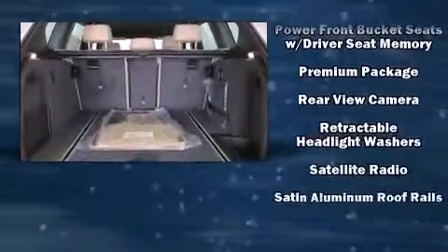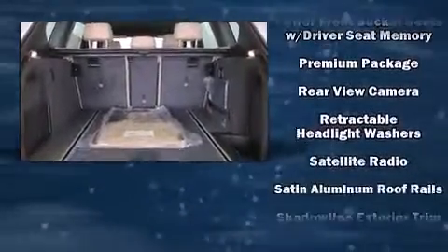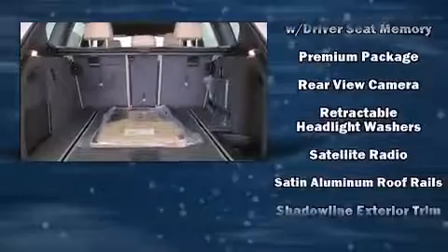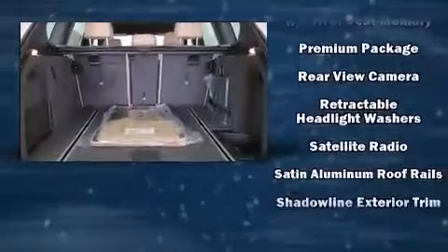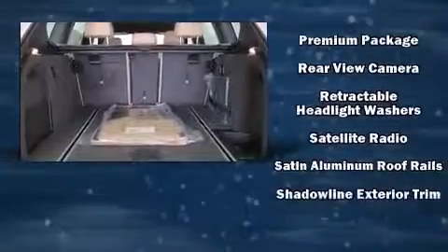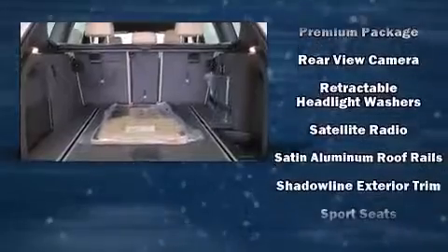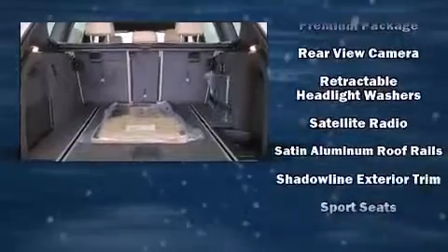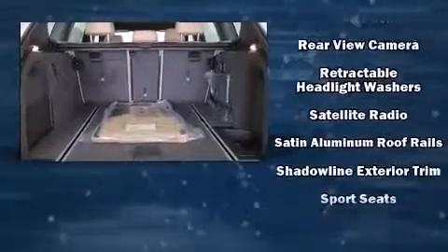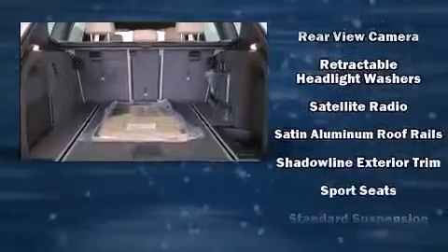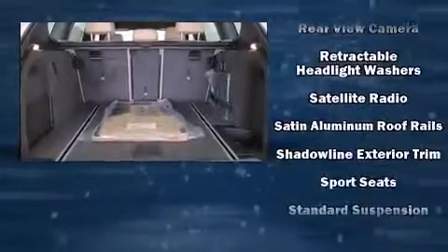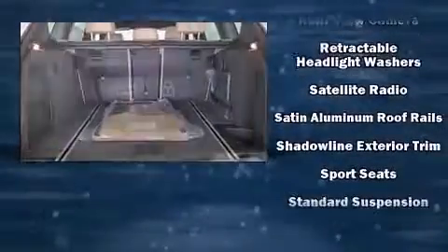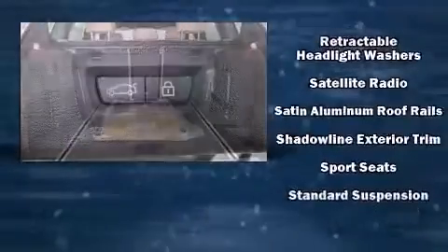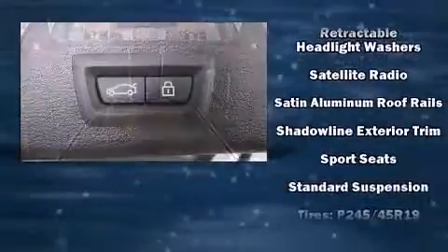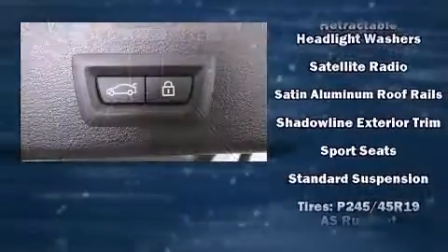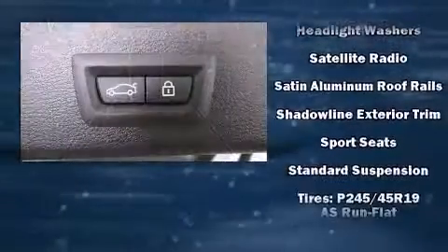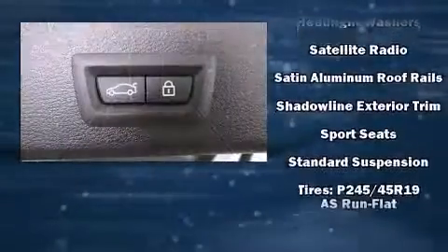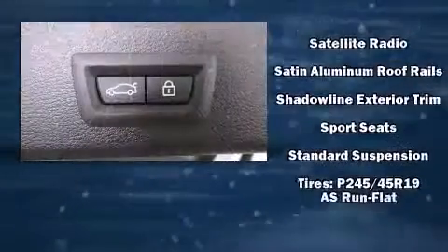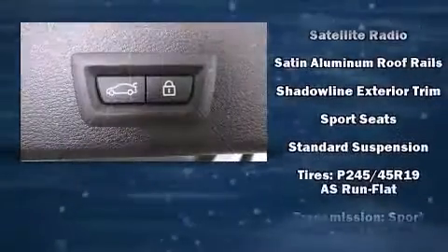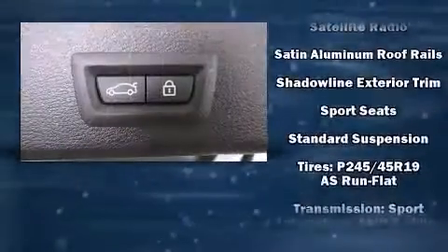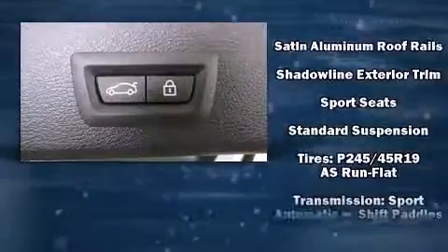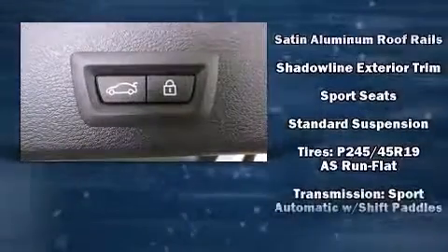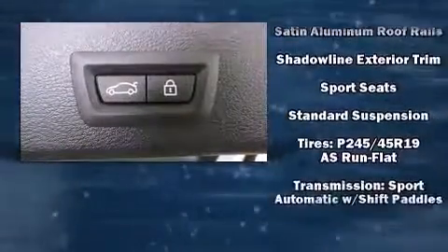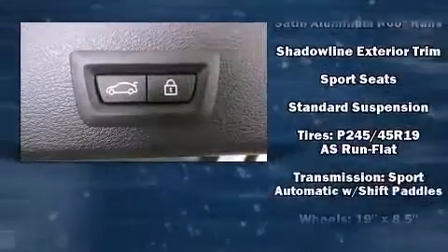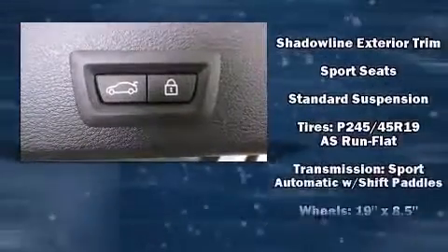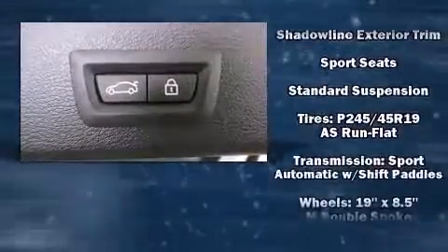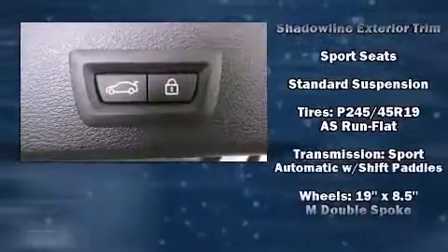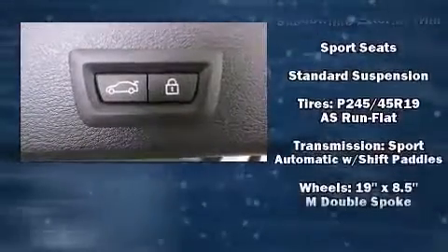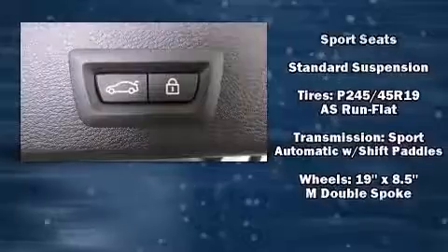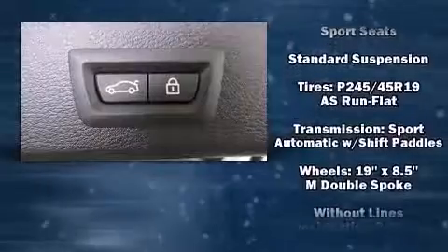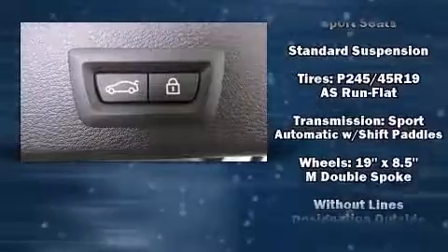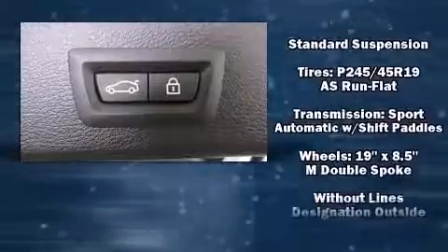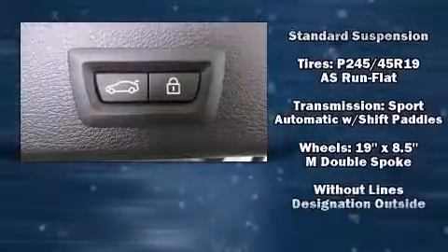When road conditions become unpredictable, rely on all-wheel drive to maintain outstanding control.